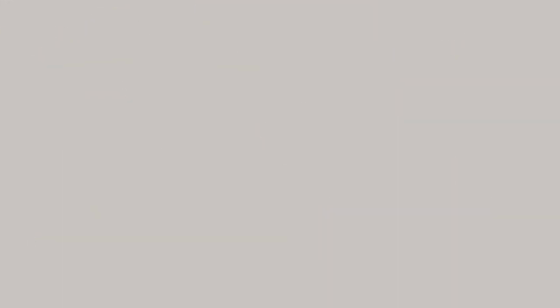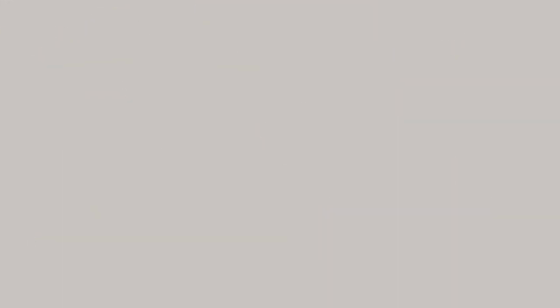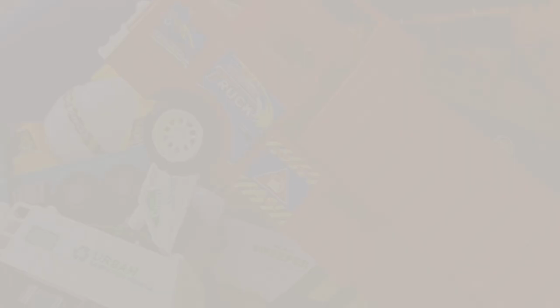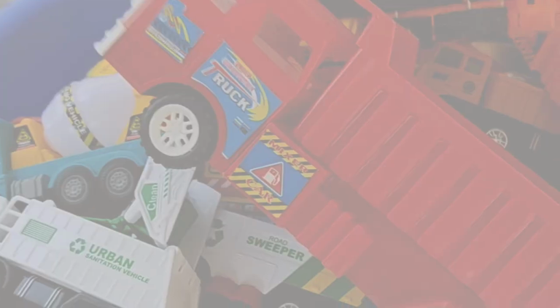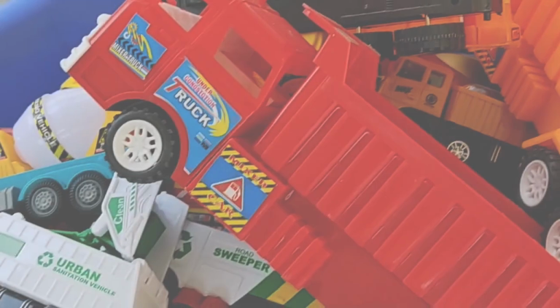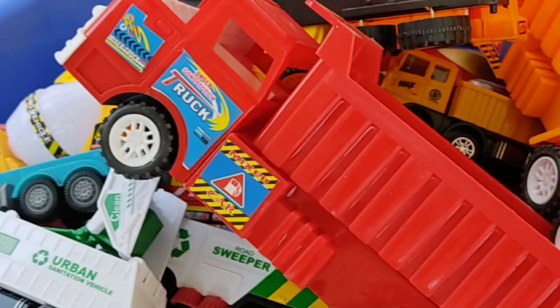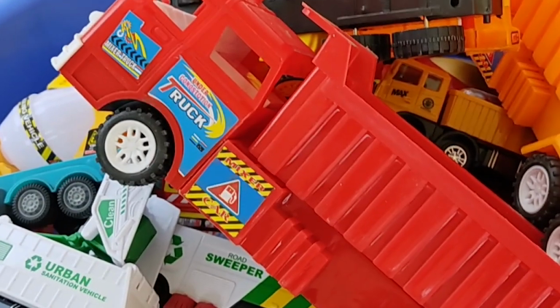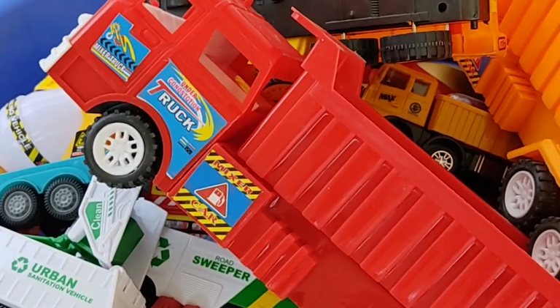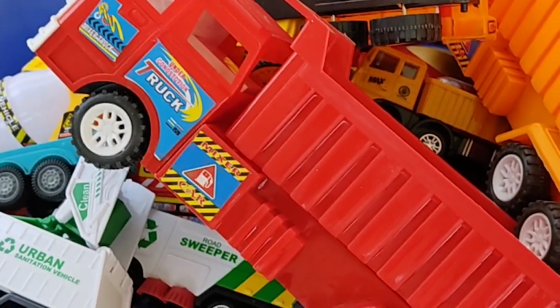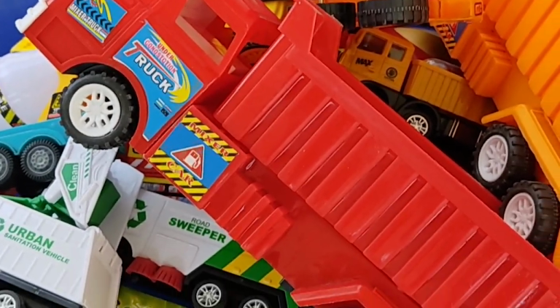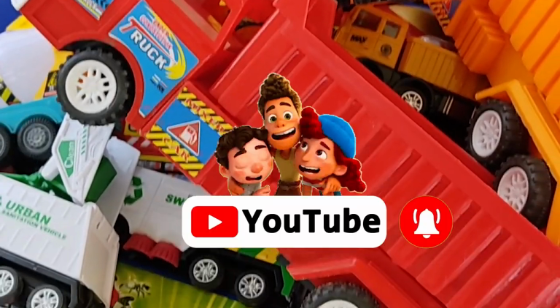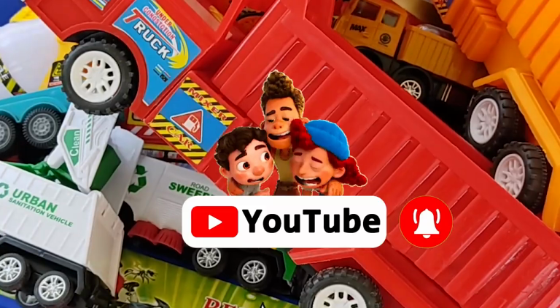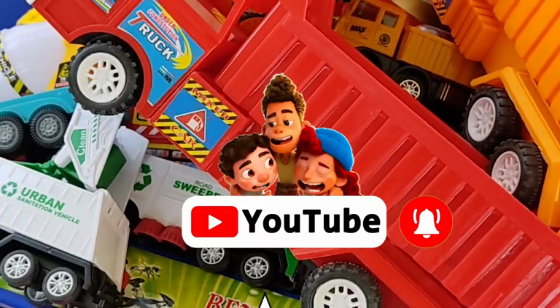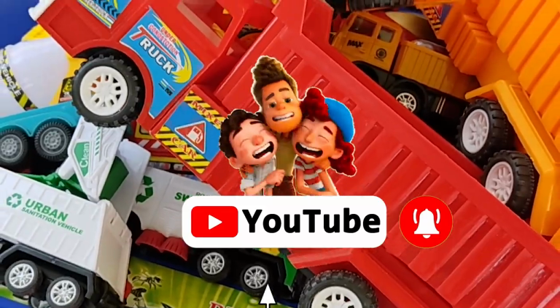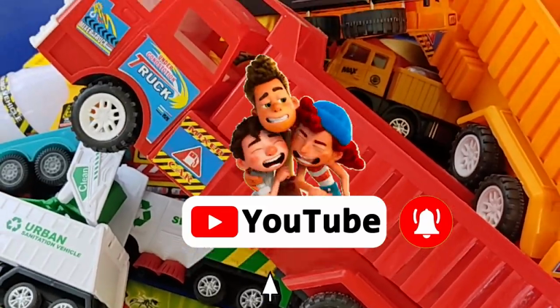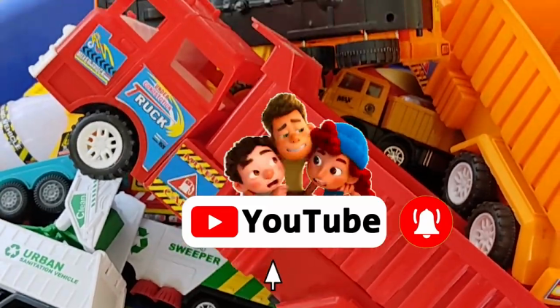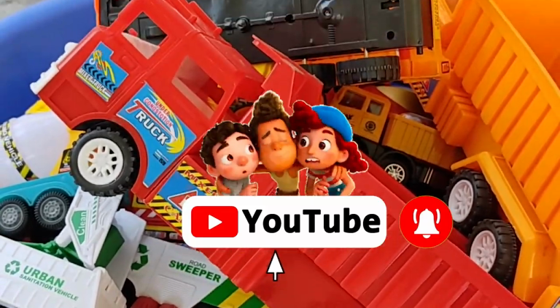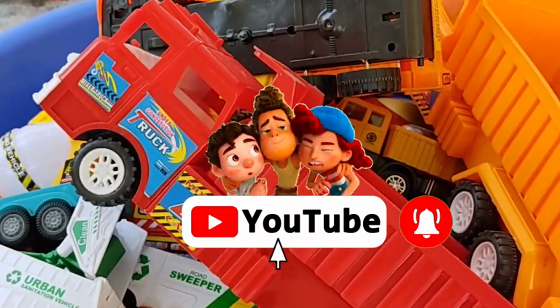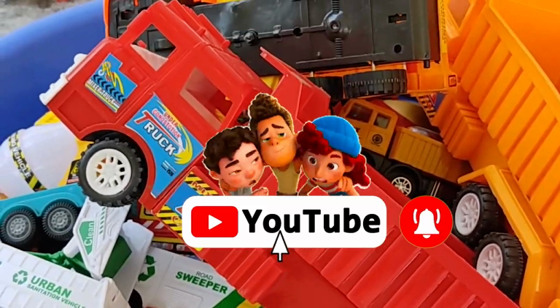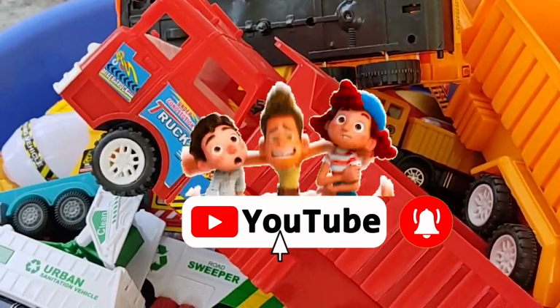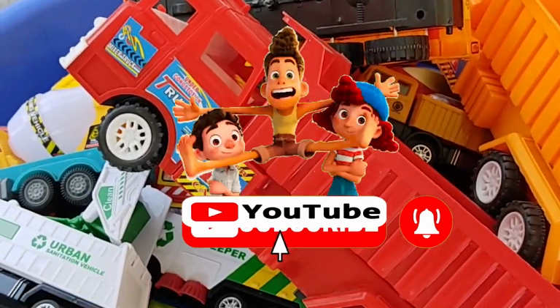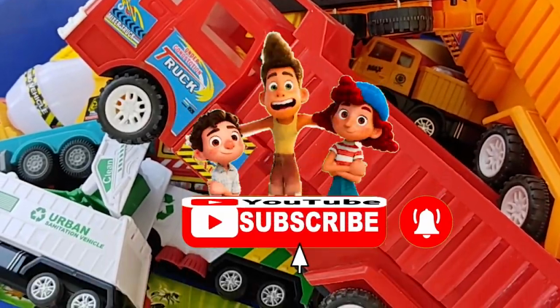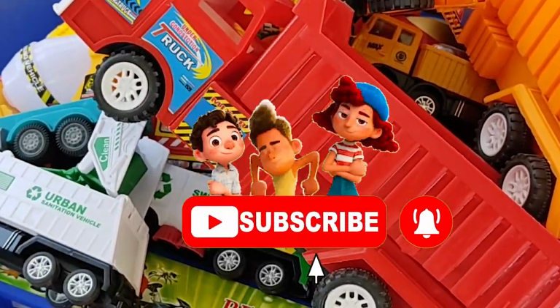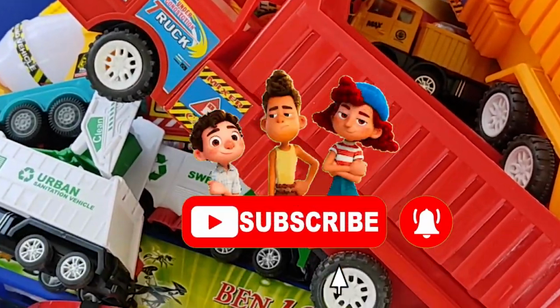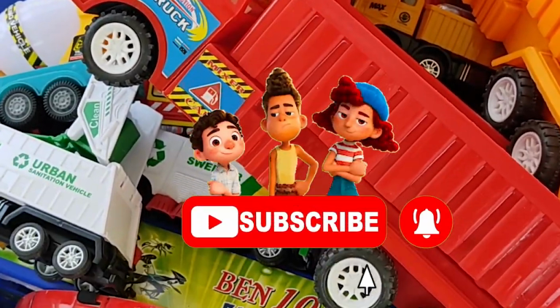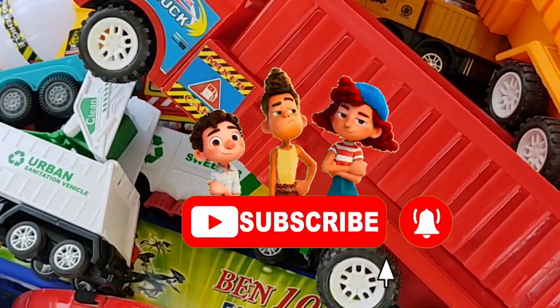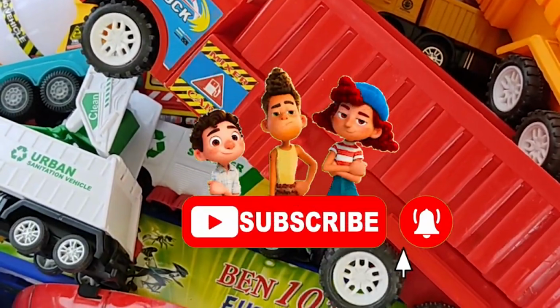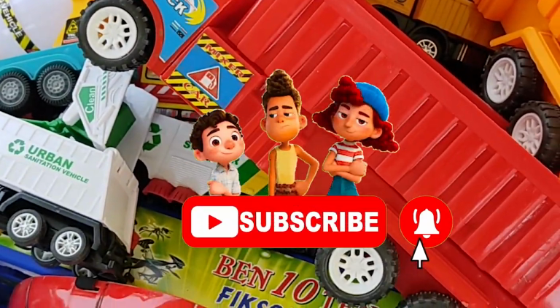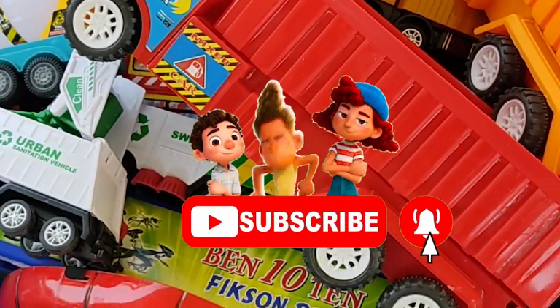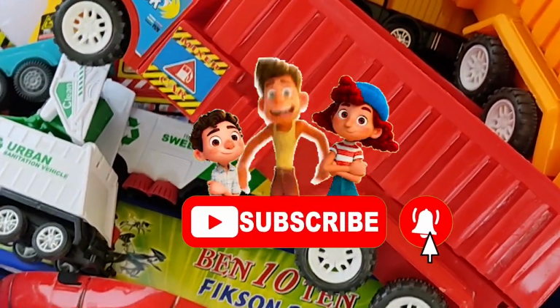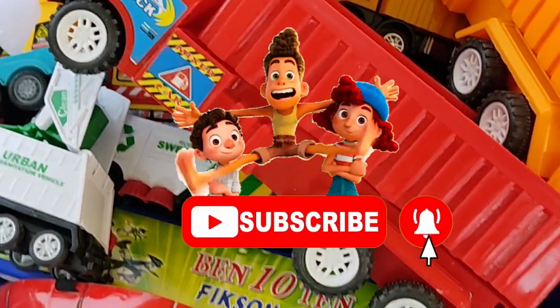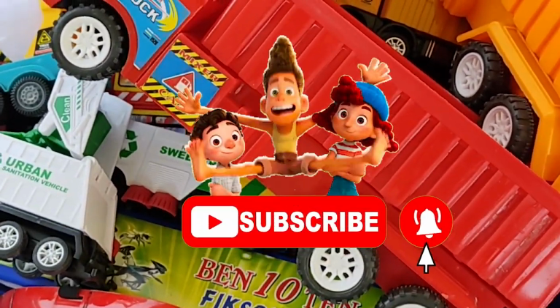That's all for today's collection. I hope to see you in the next video — bye bye!